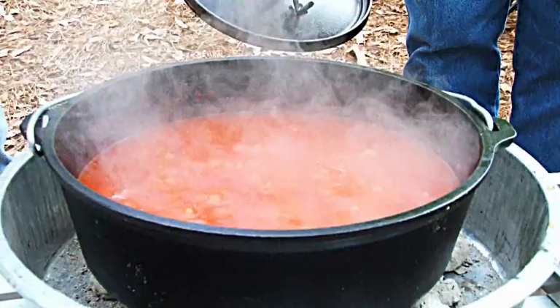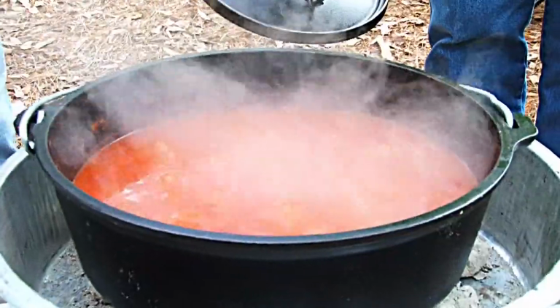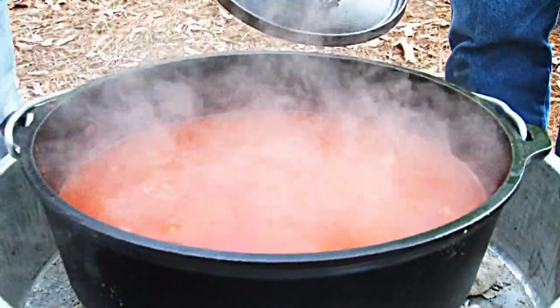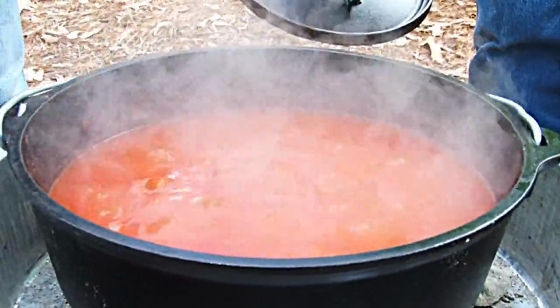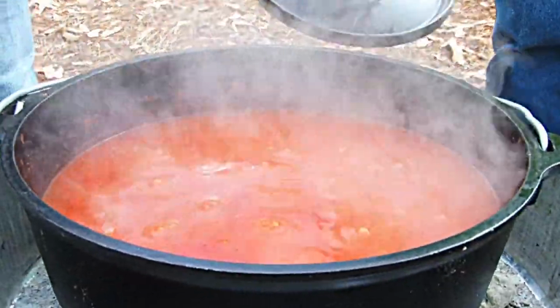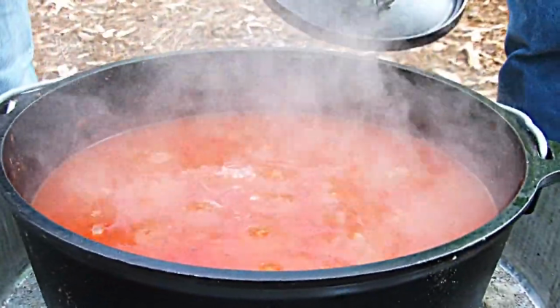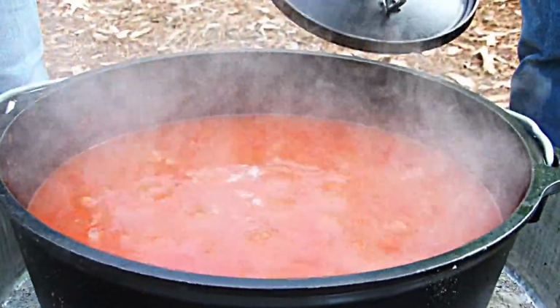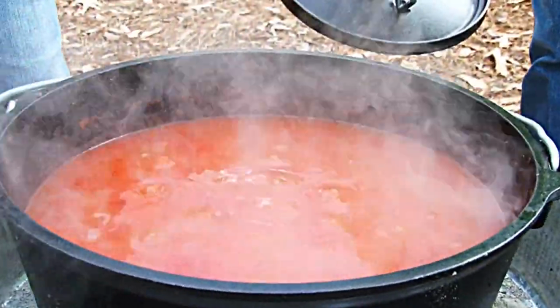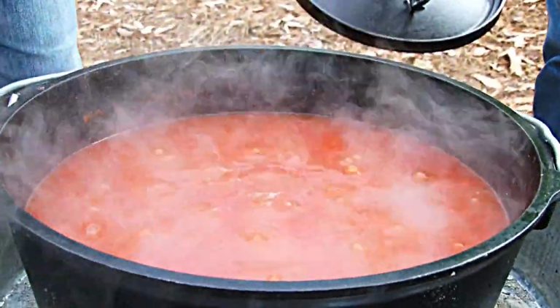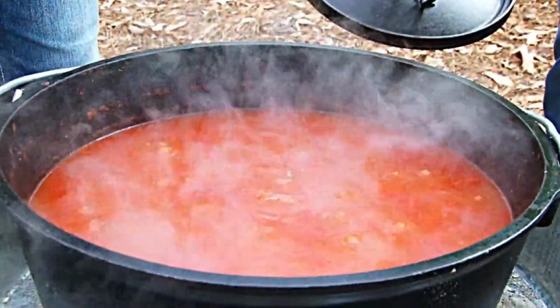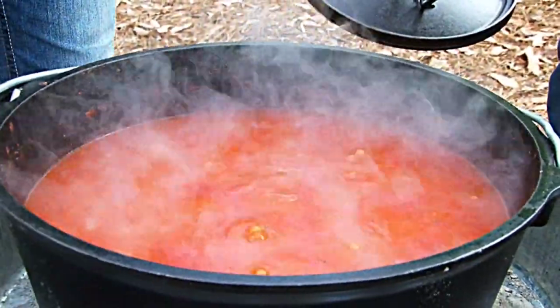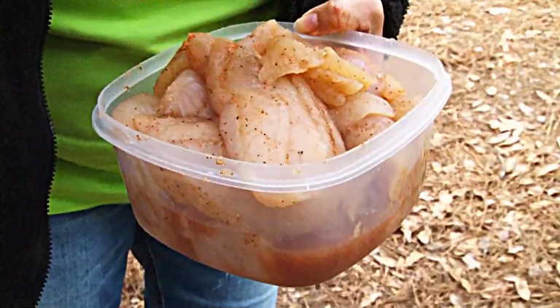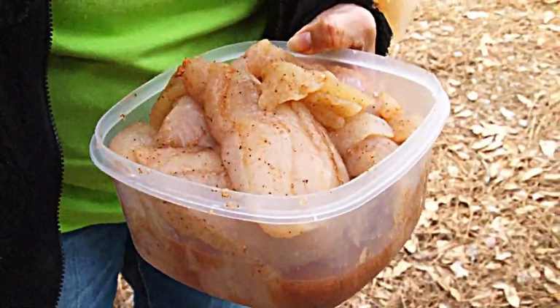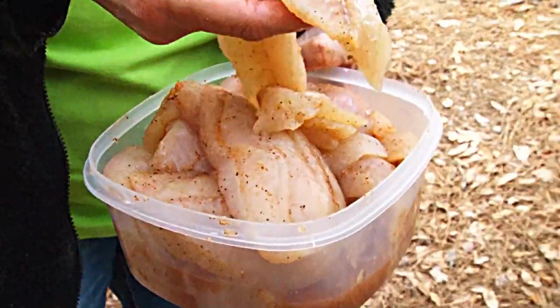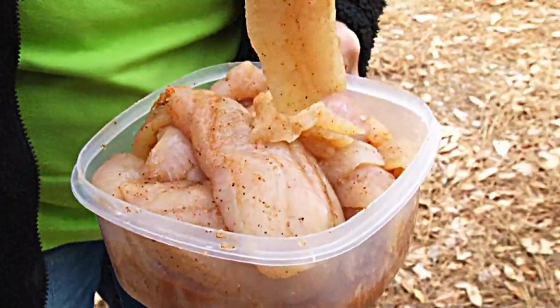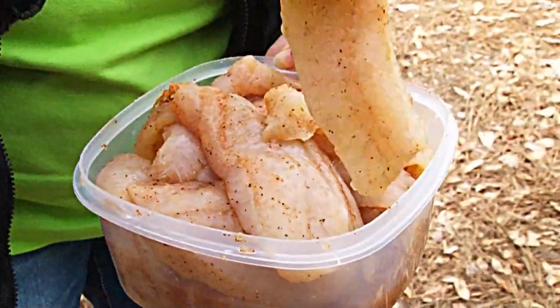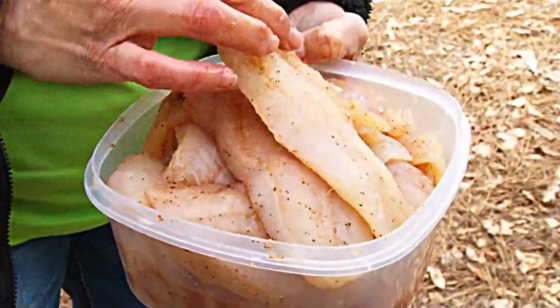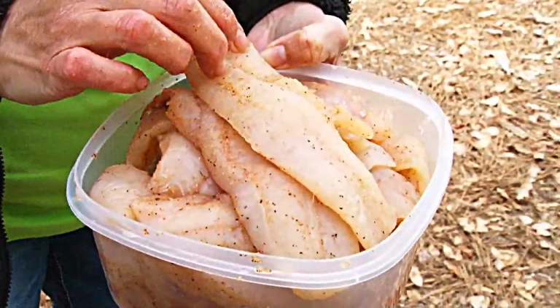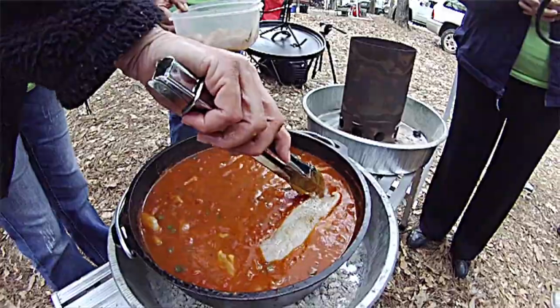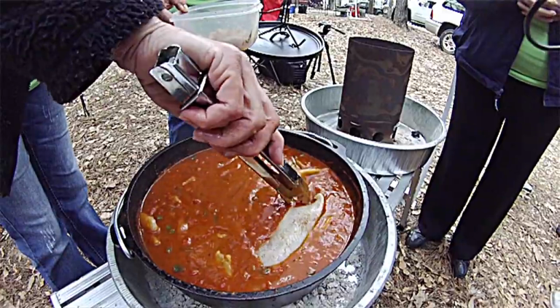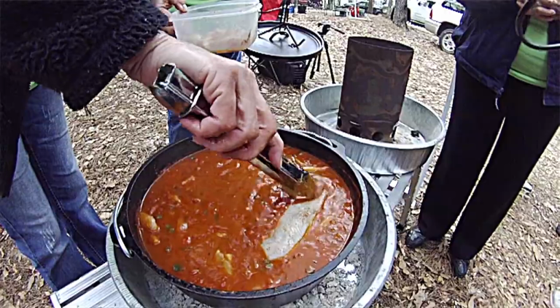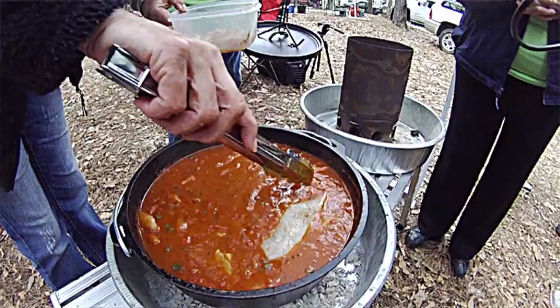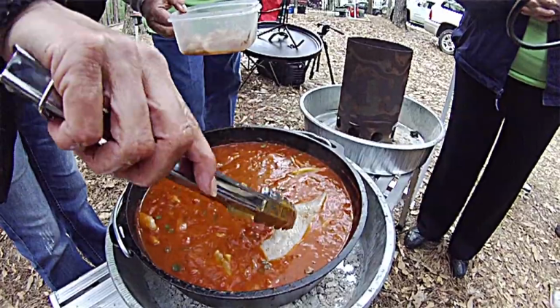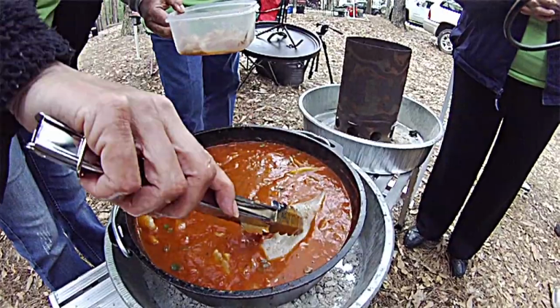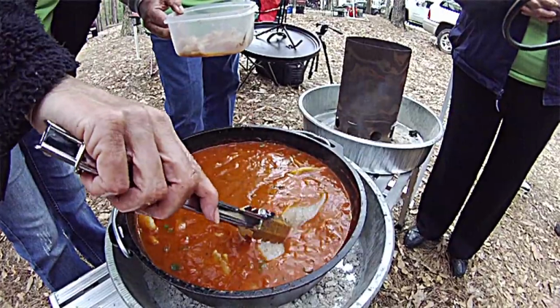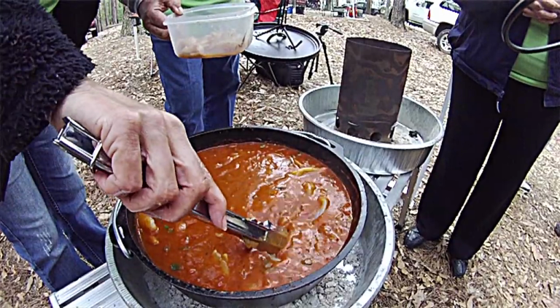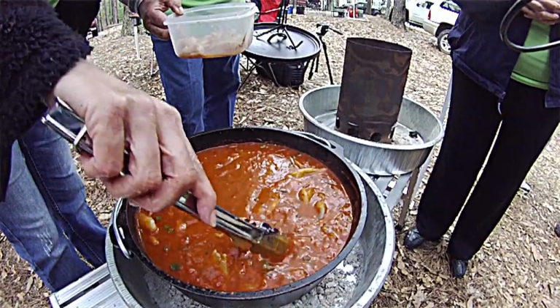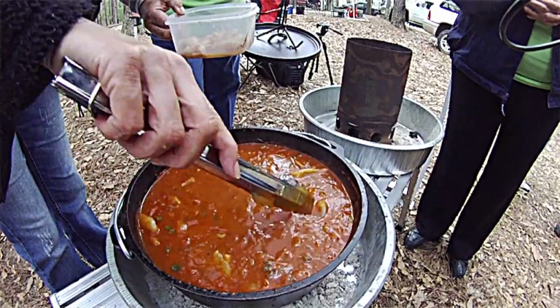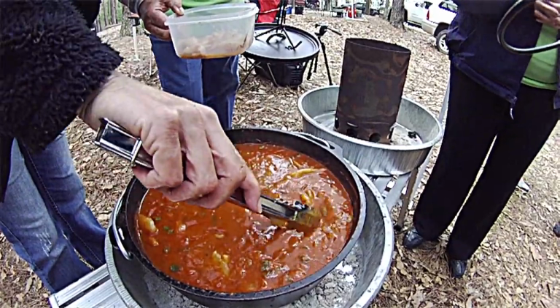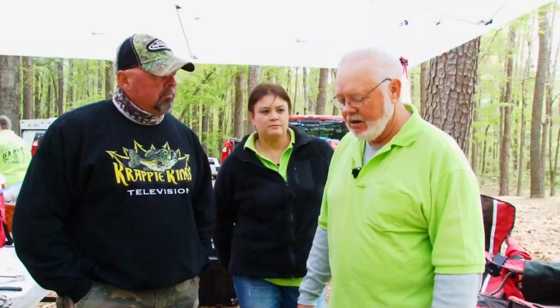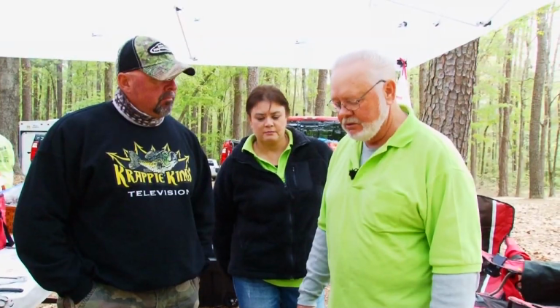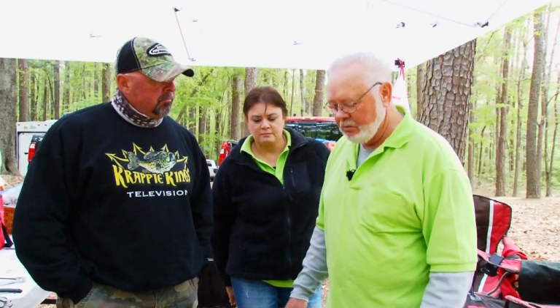Today, my wife is cooking a crappie coubion. It's a crappie soup — a tomato-based crappie soup.